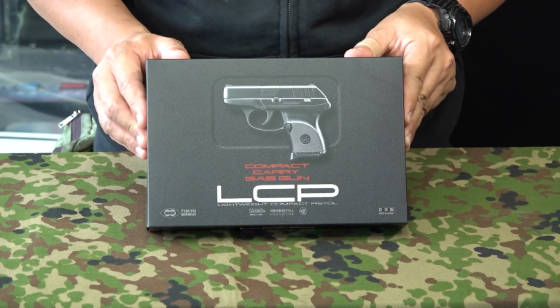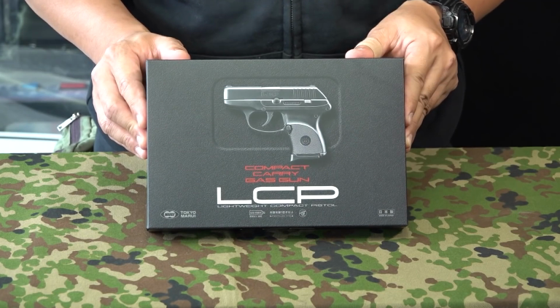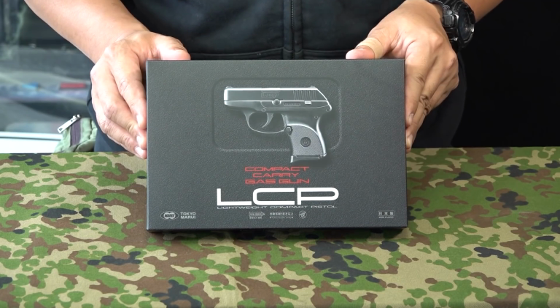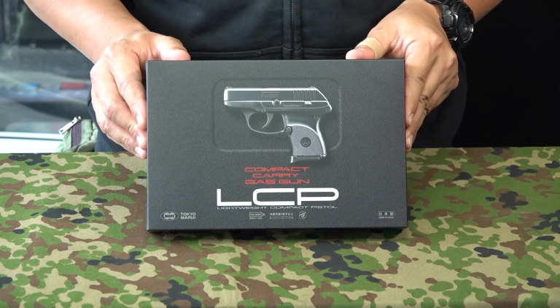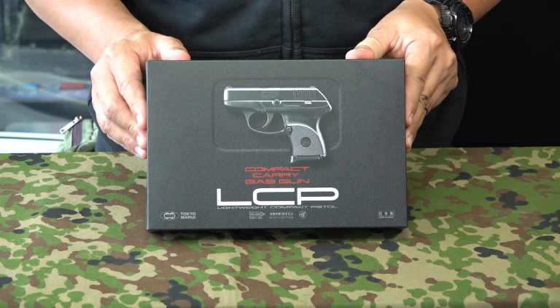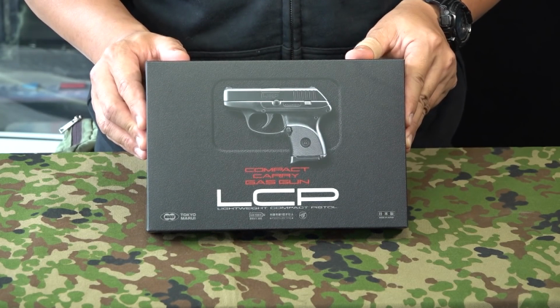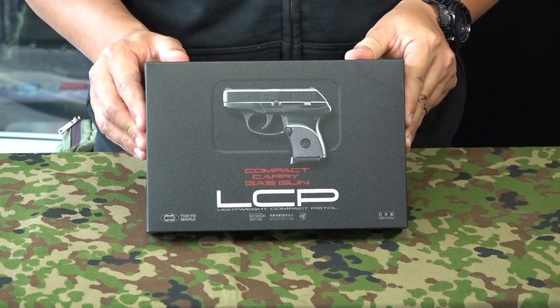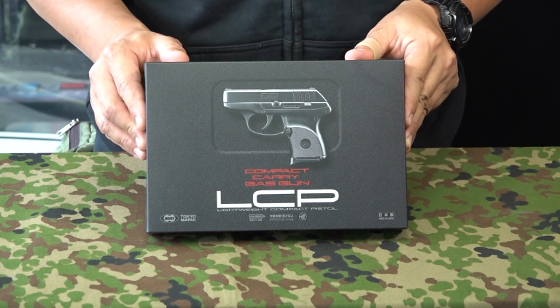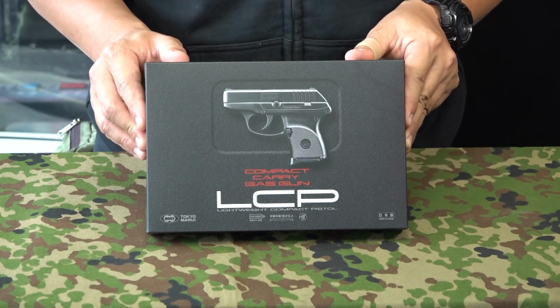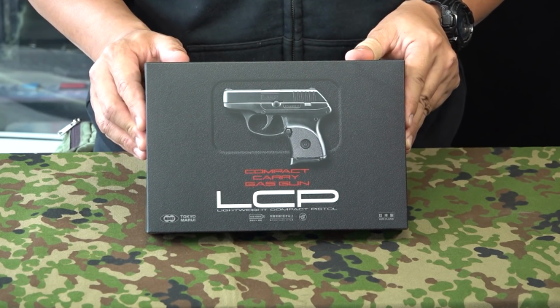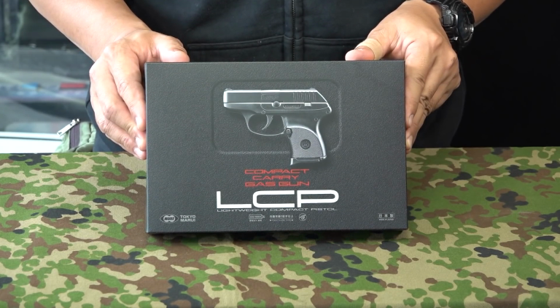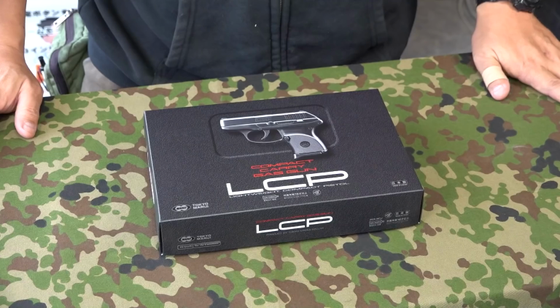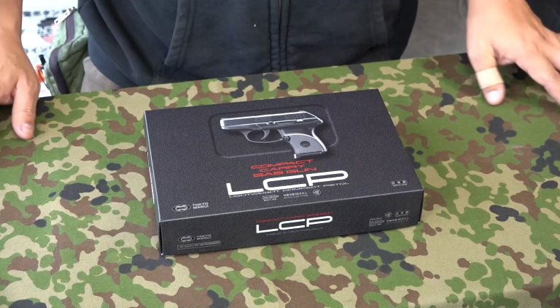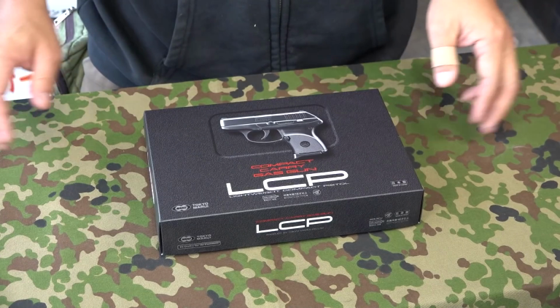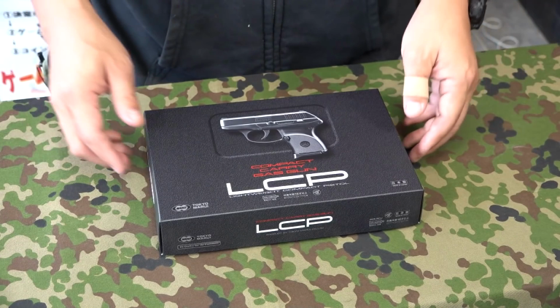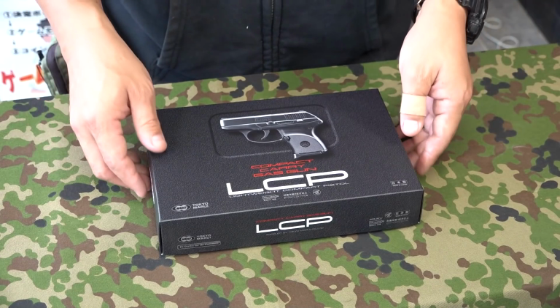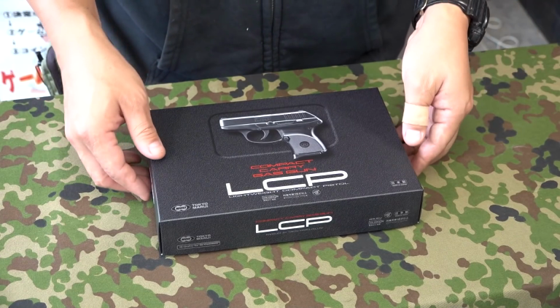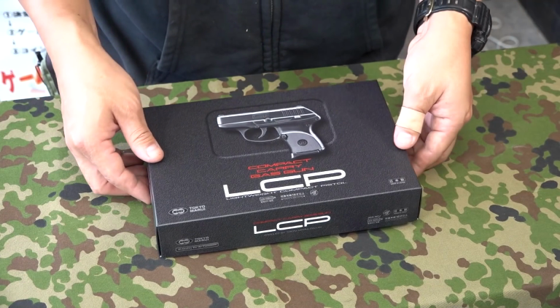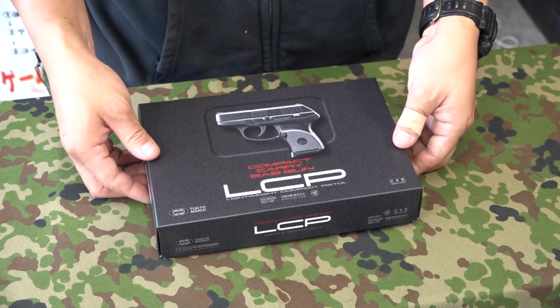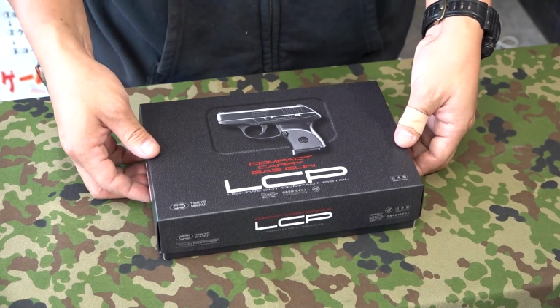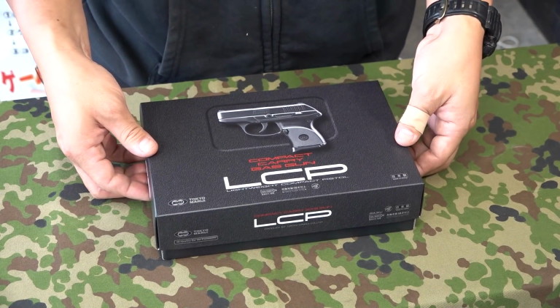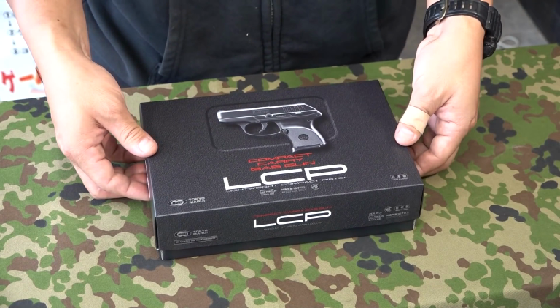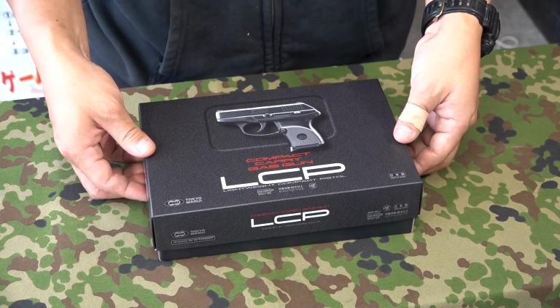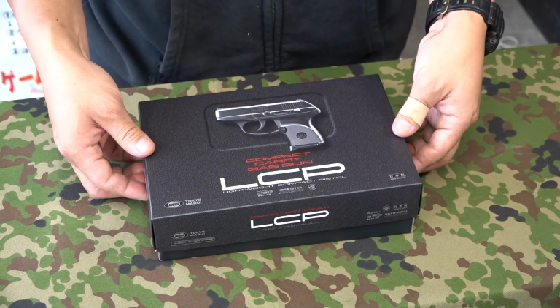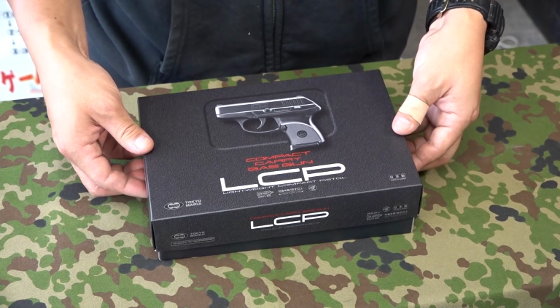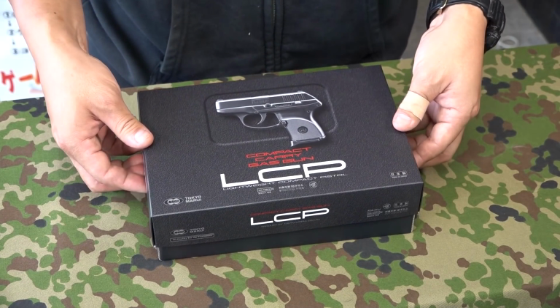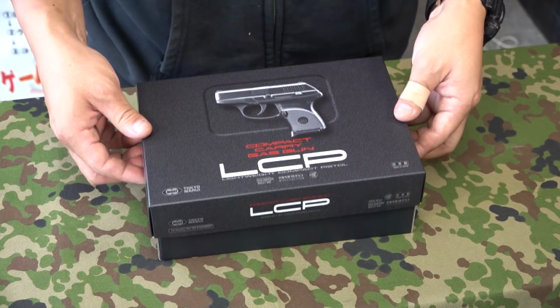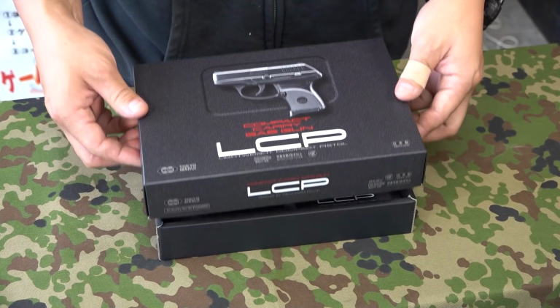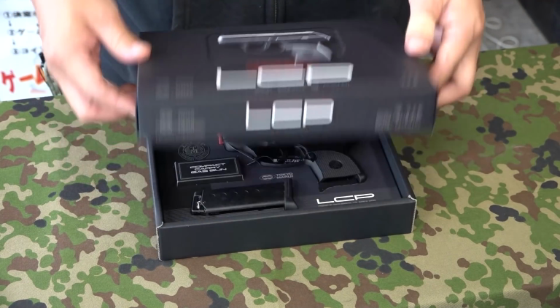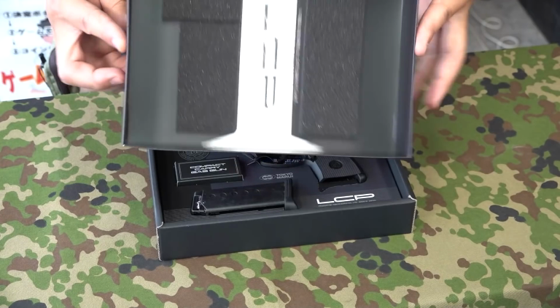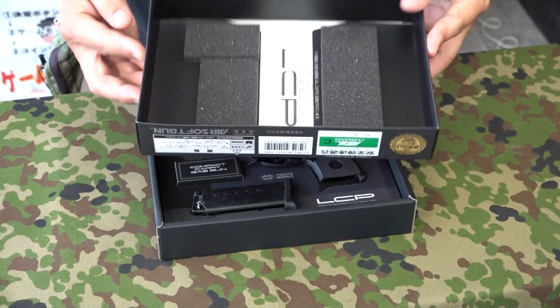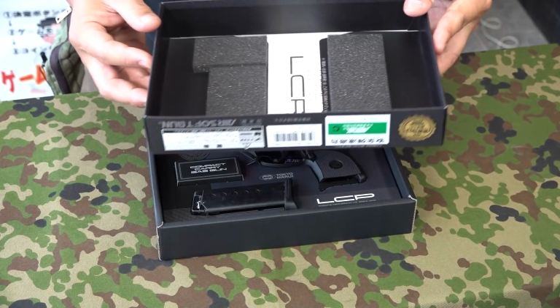東京マルイのコンパクトキャリーガスガンLCPになります。発売日は2021年4月14日、価格は7980円になります。ハンドガンのケースを模したような黒いパッケージになってますね。非常に渋いです。そして大きさがコンパクトキャリーガスガンだけあって、普段のハンドガンよりもひと回り小さいパッケージですね。それでは箱を開けていきましょう。